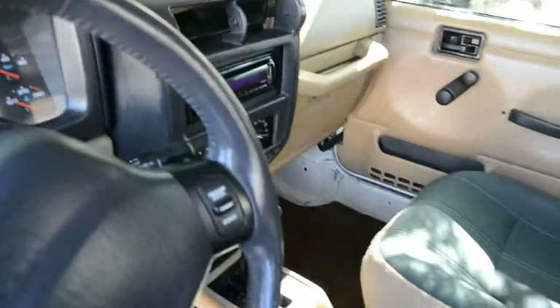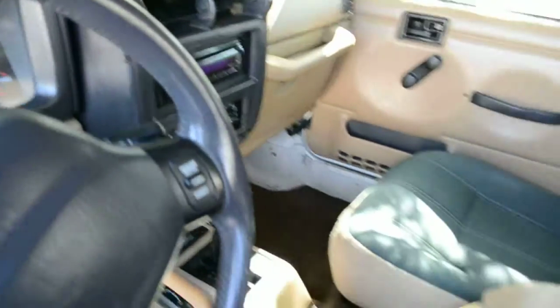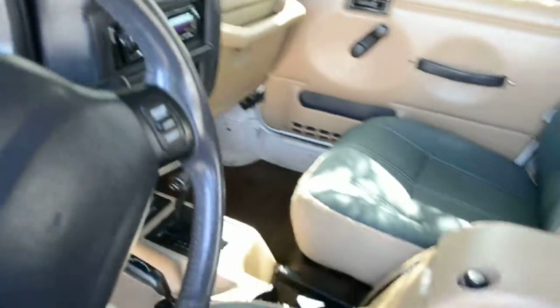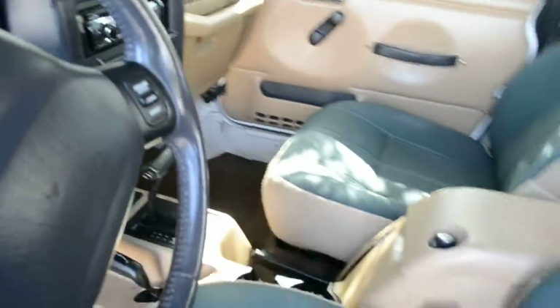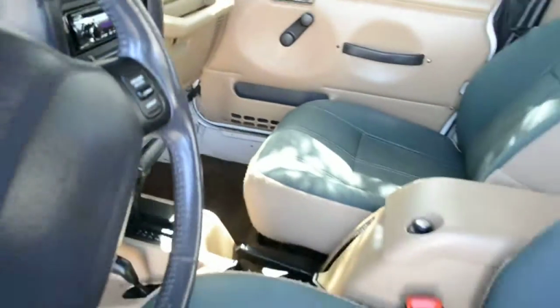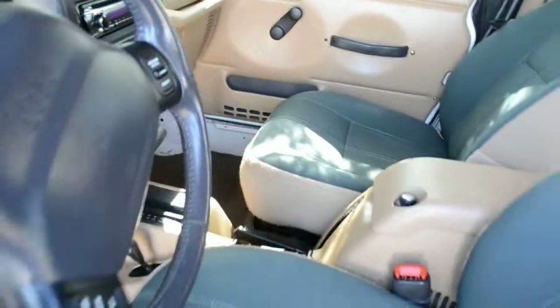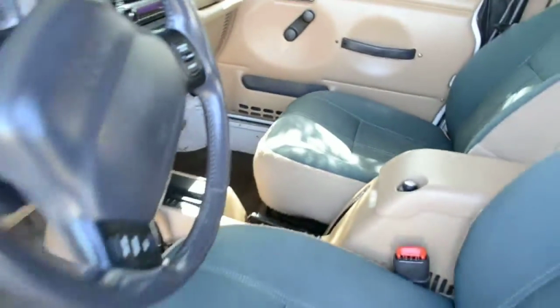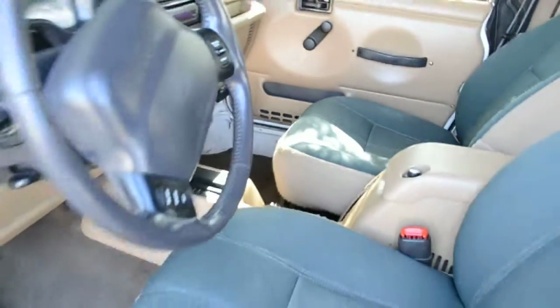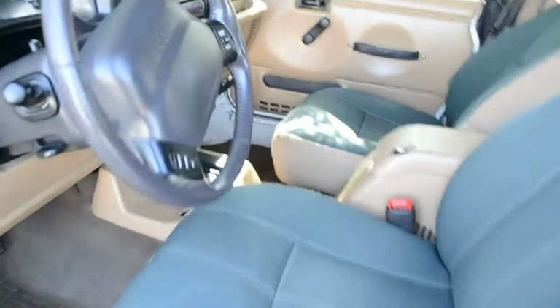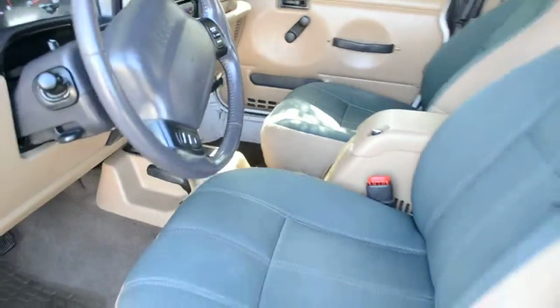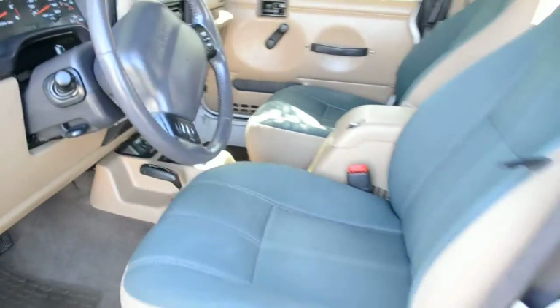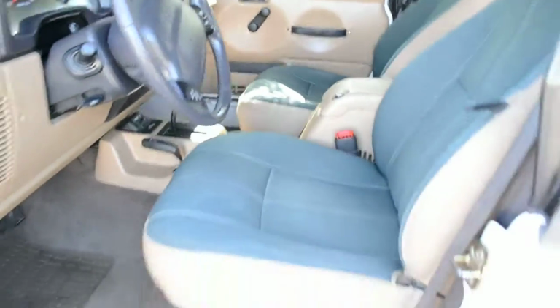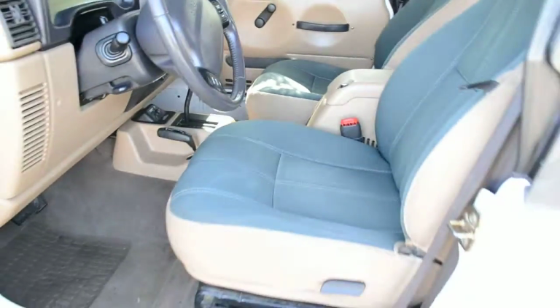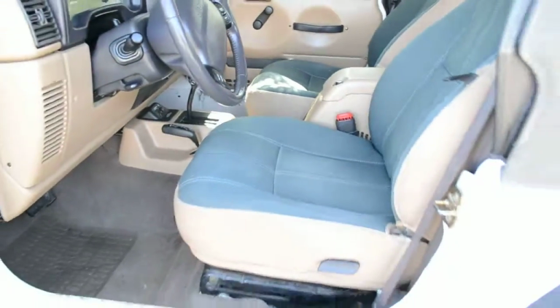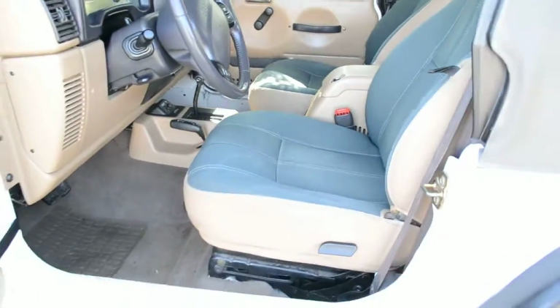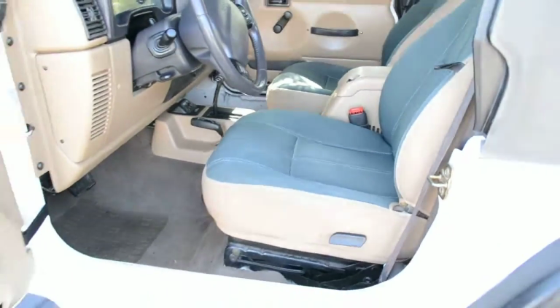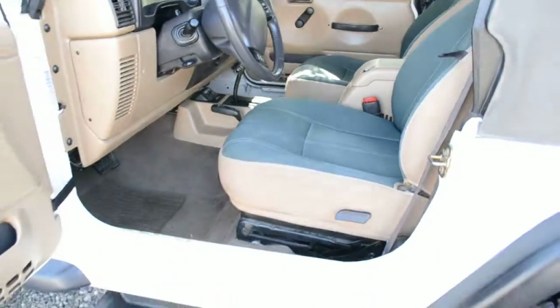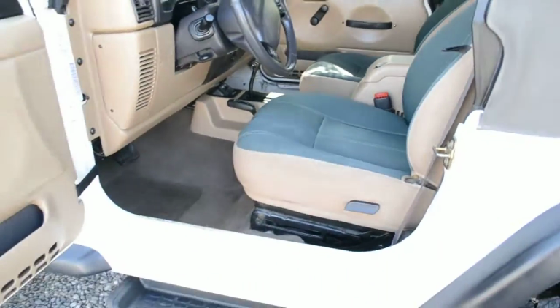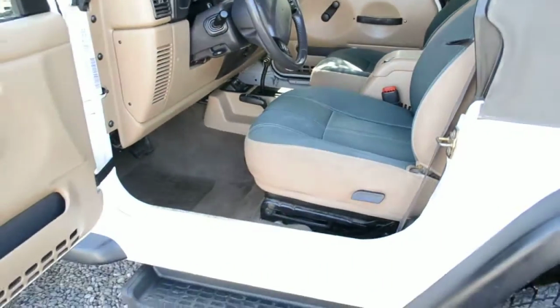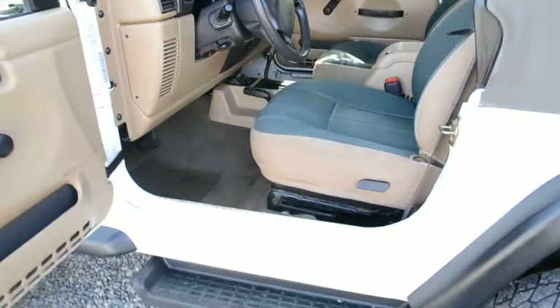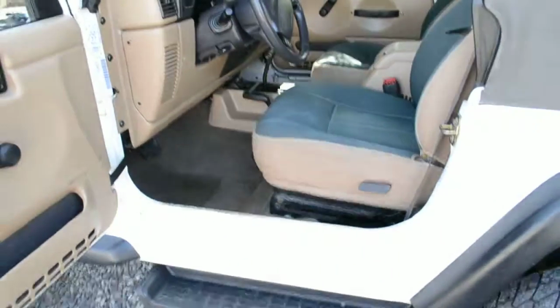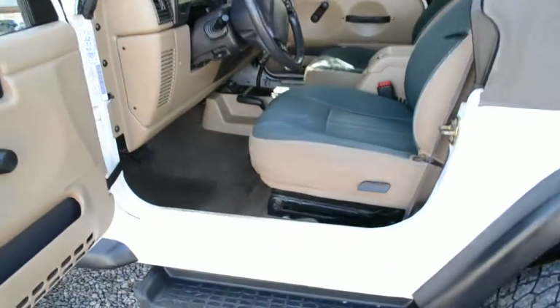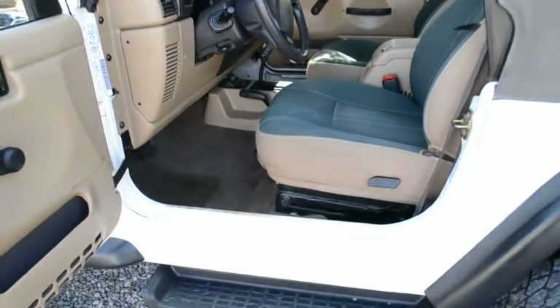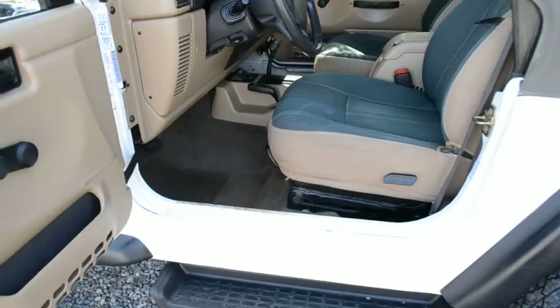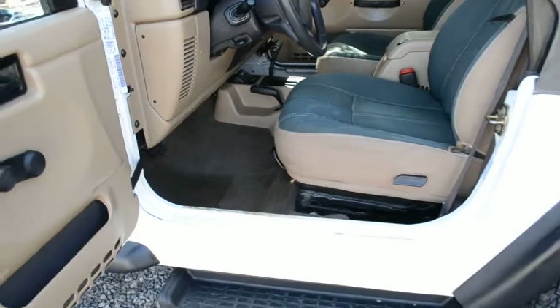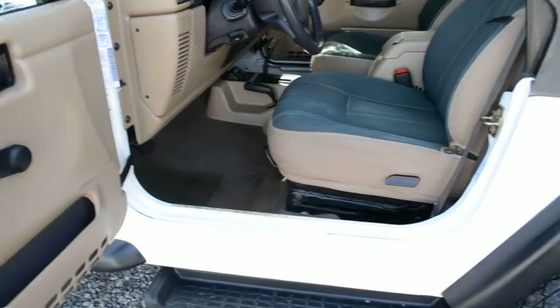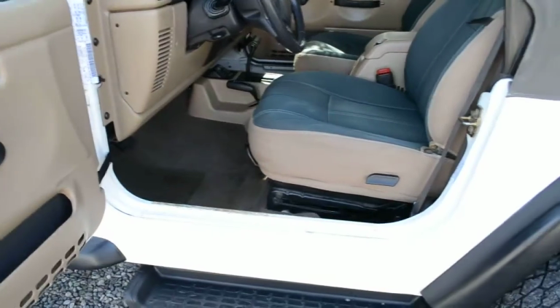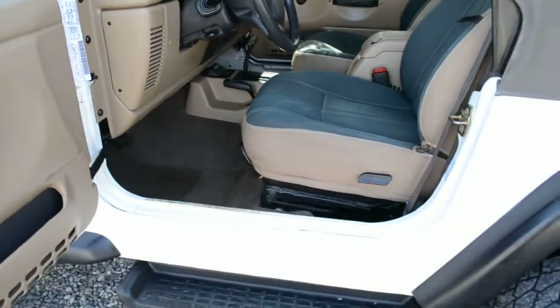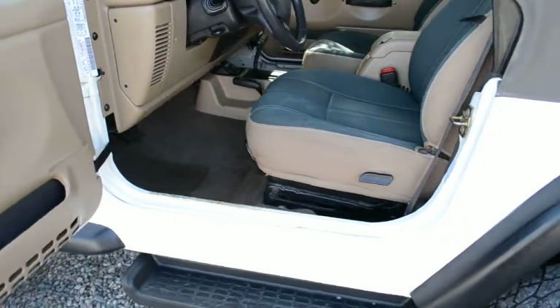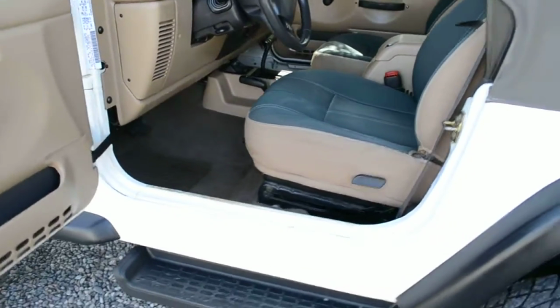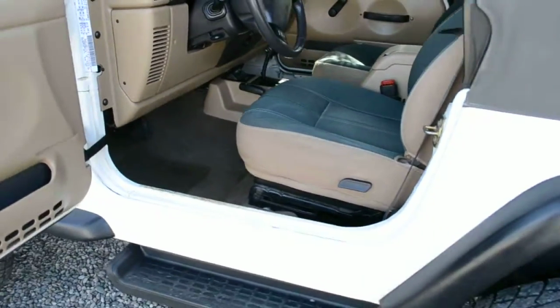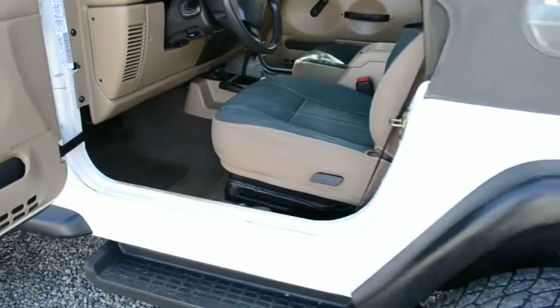I'm going to go through and show you some goods and some bads and give you an idea of why I've got this thing priced the way I do.